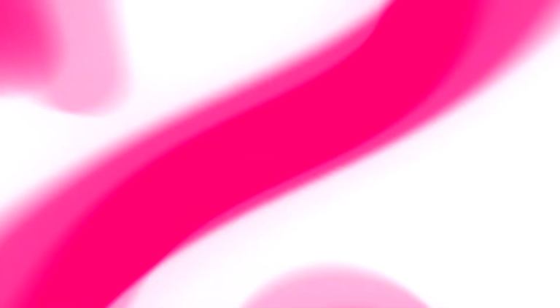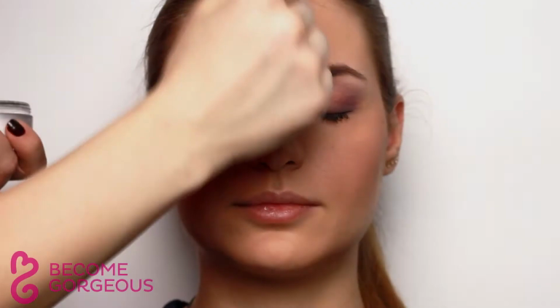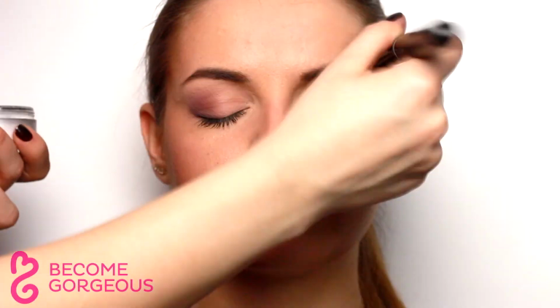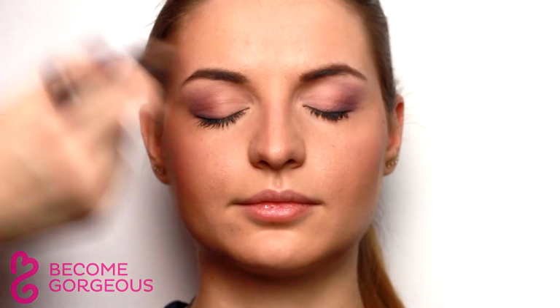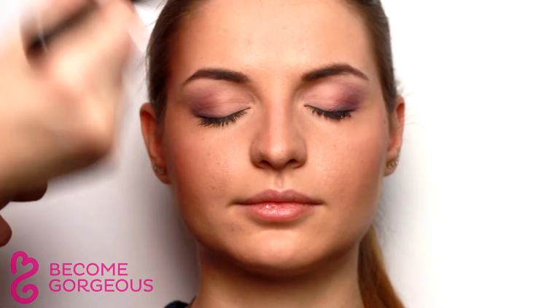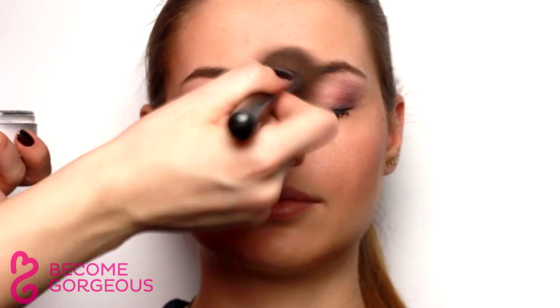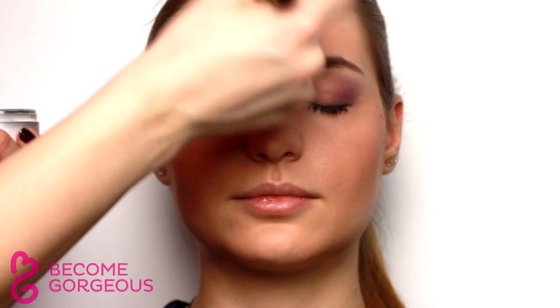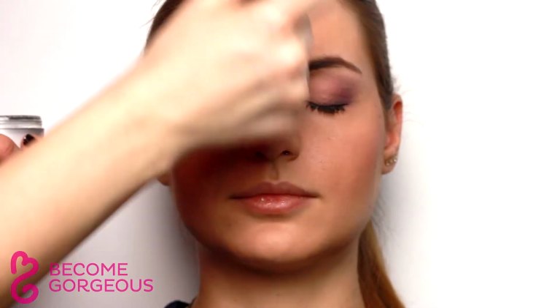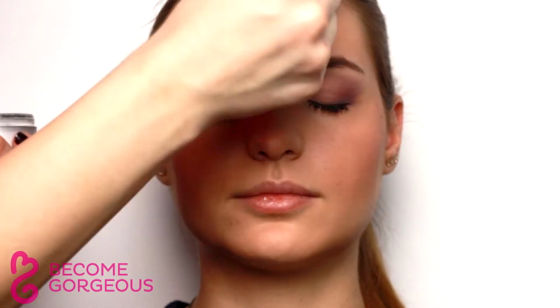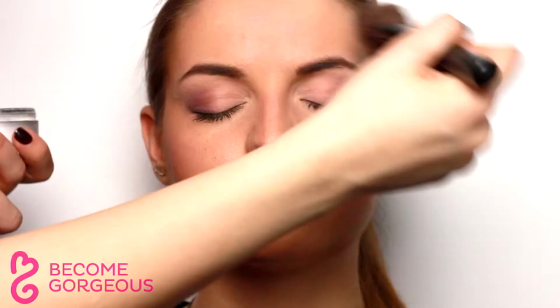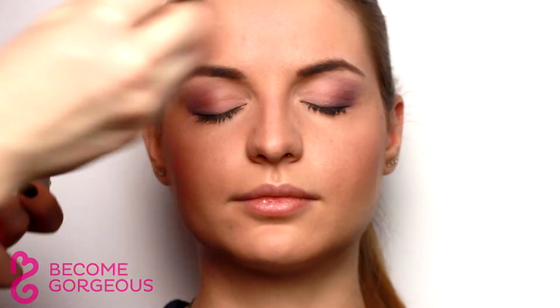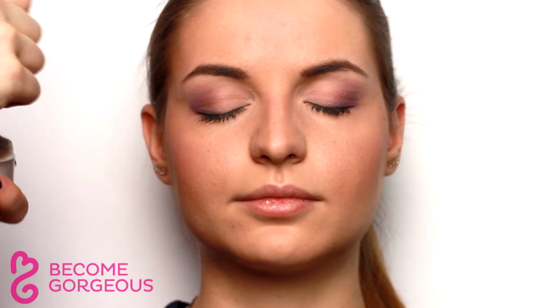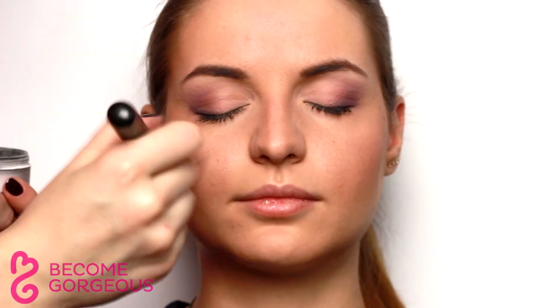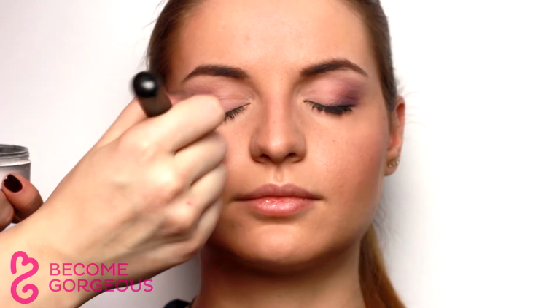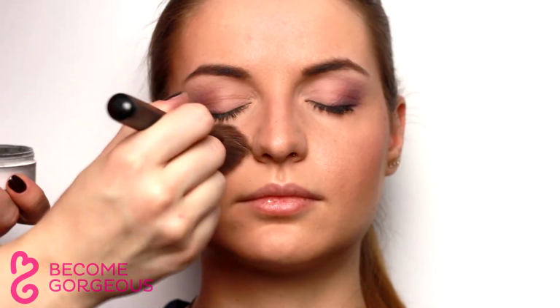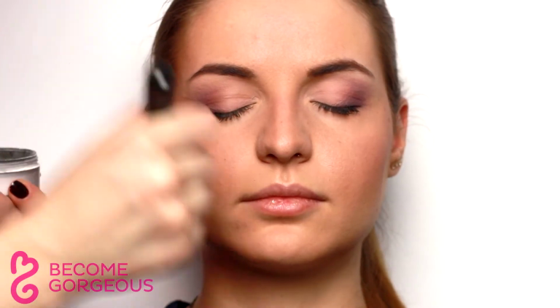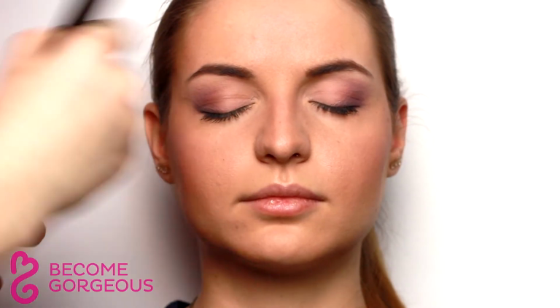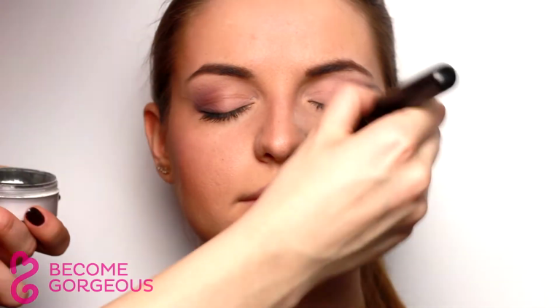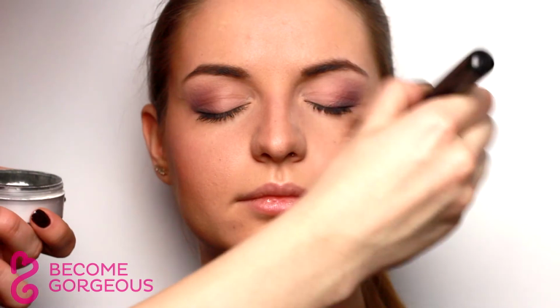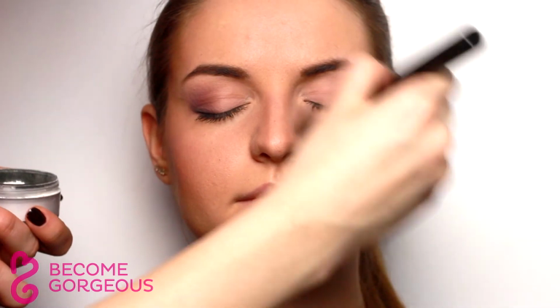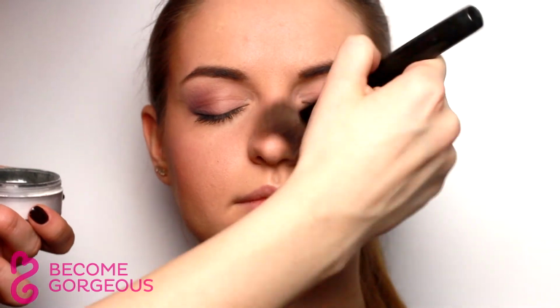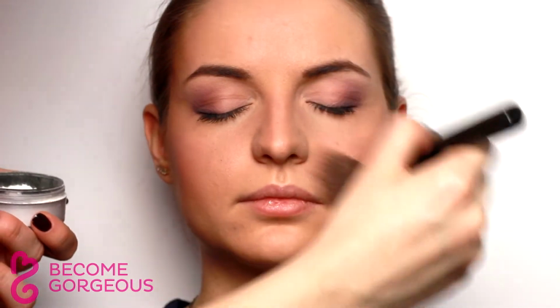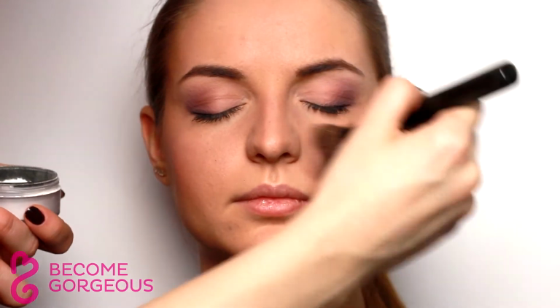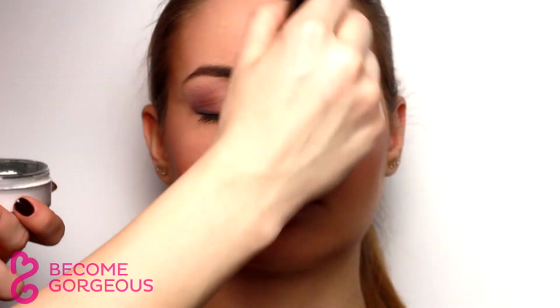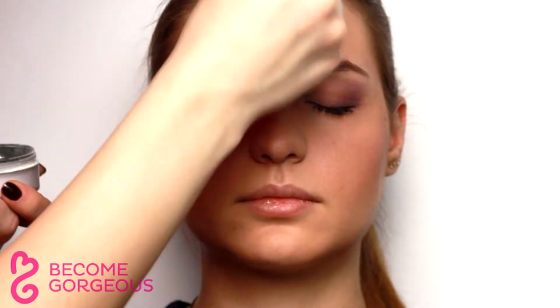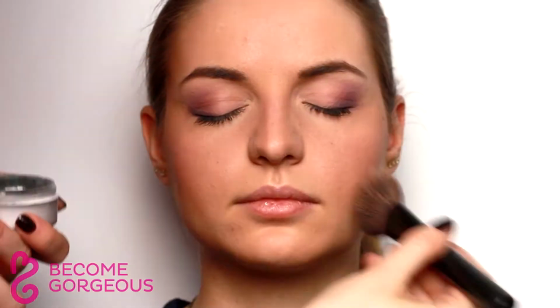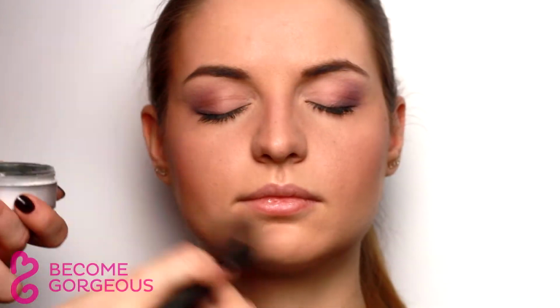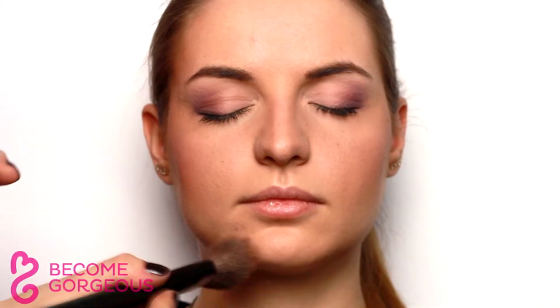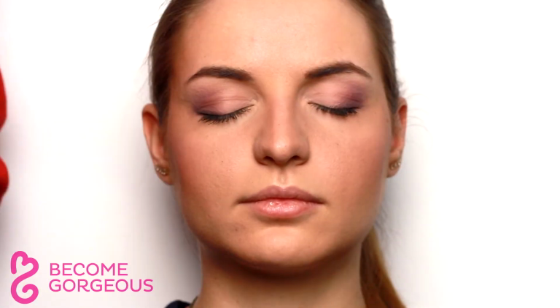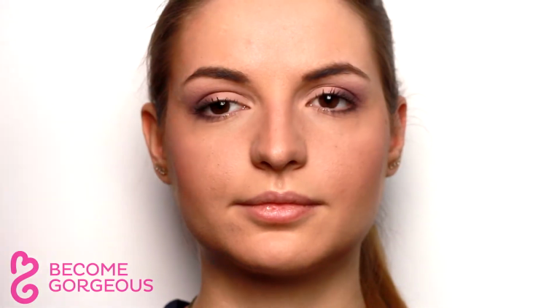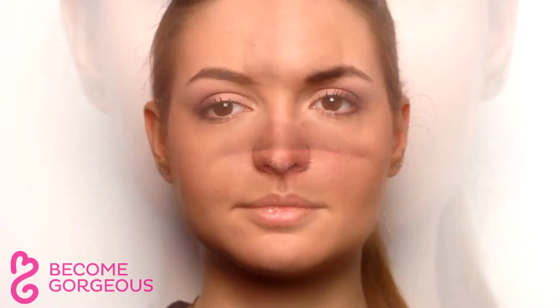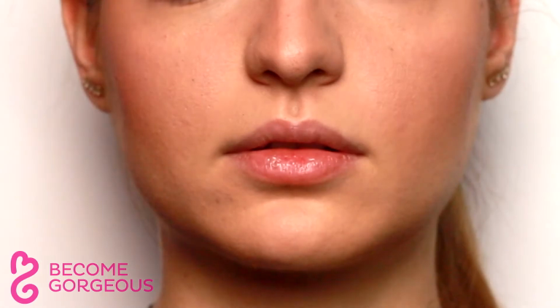Set the makeup with a thin layer of translucent powder and finish off the look with a light peachy lip gloss.